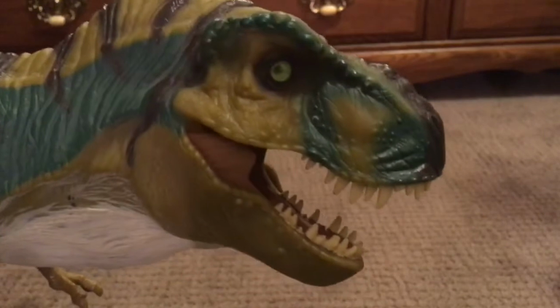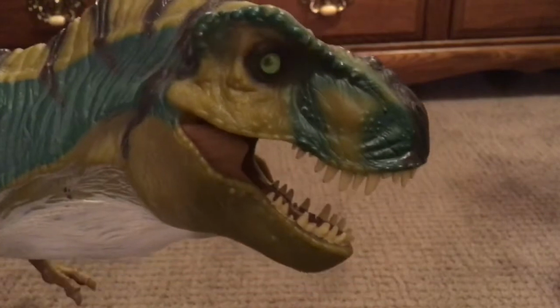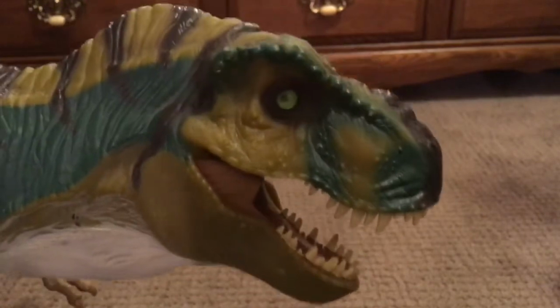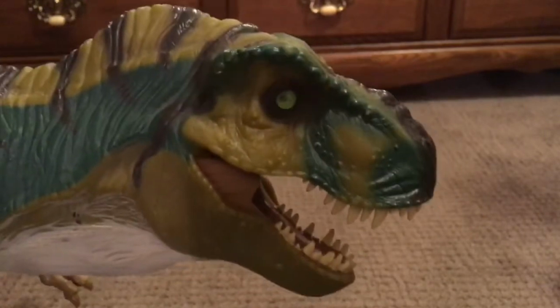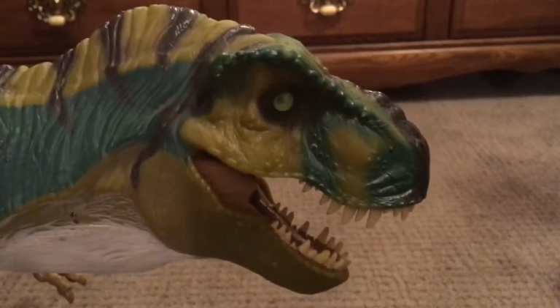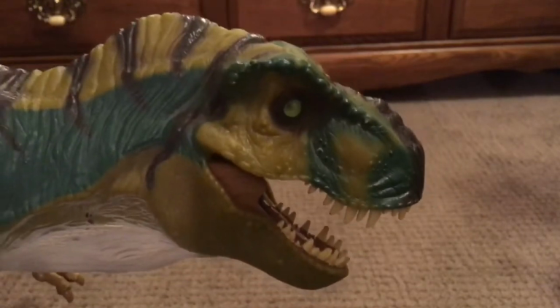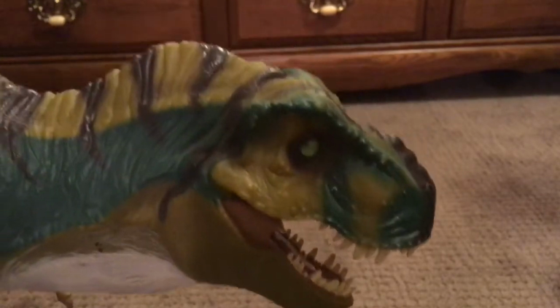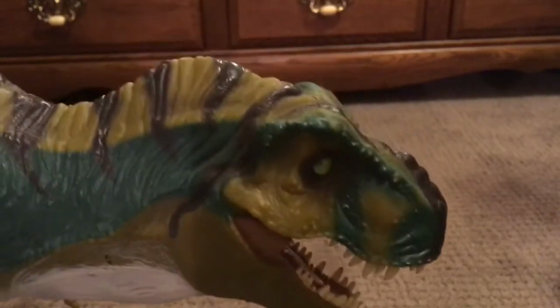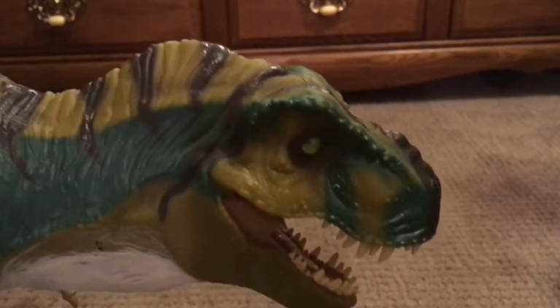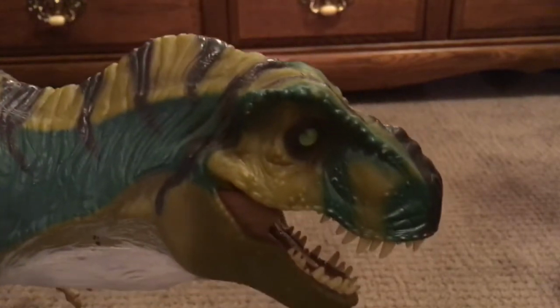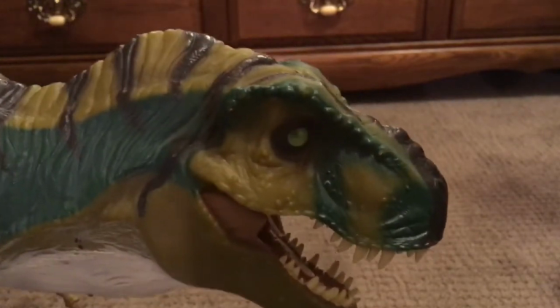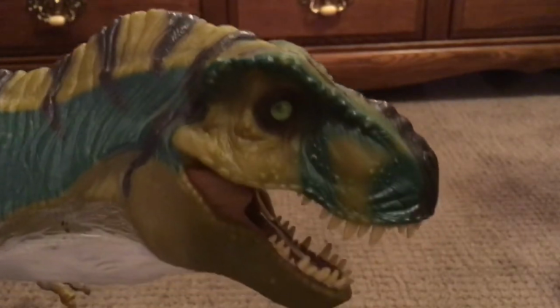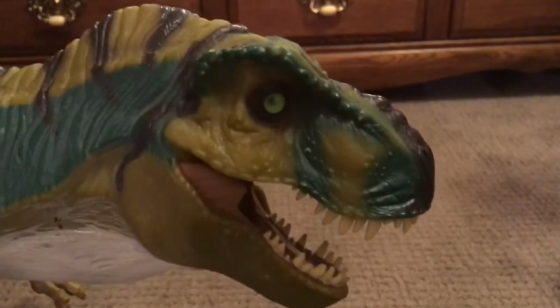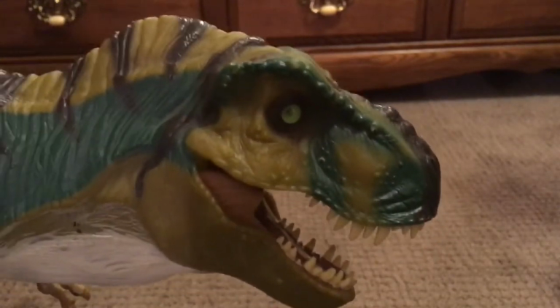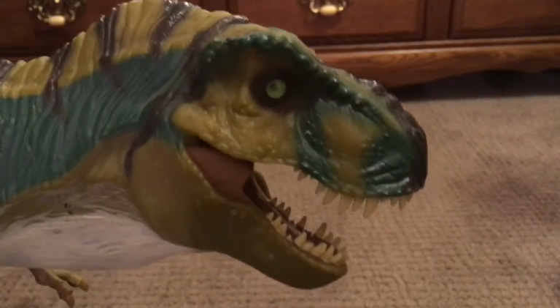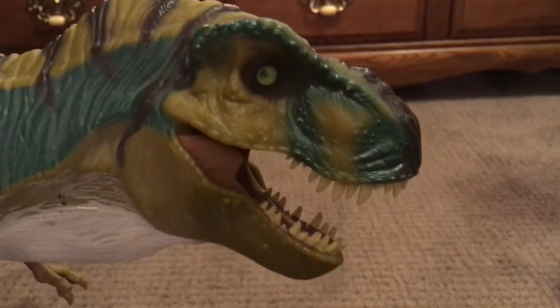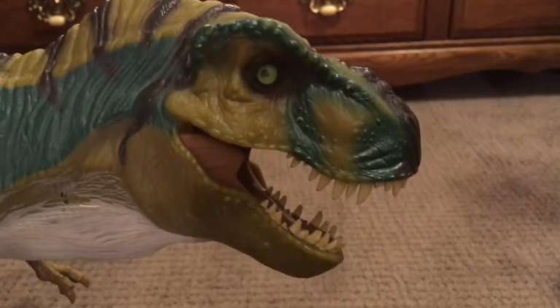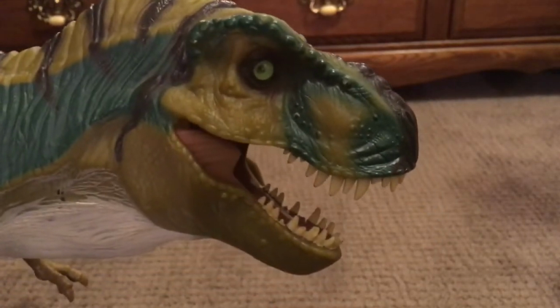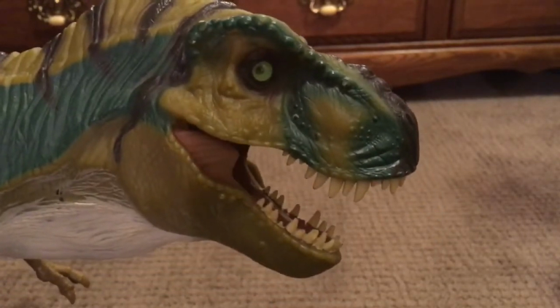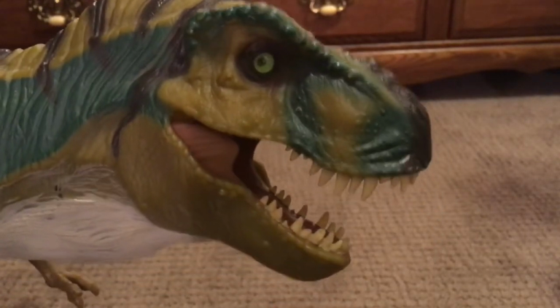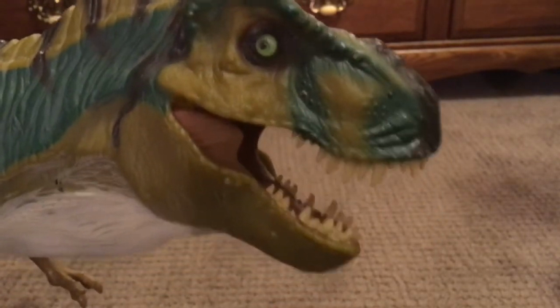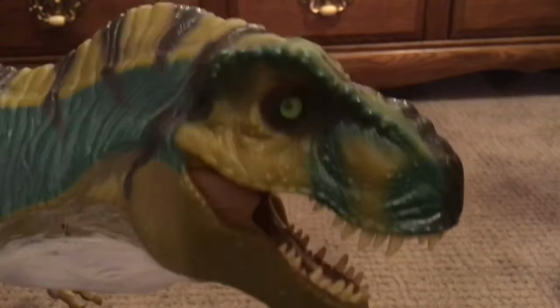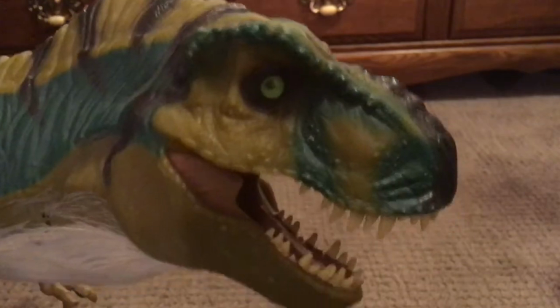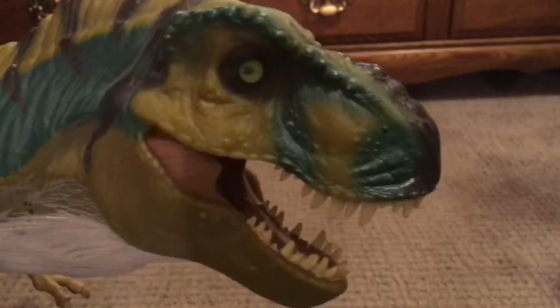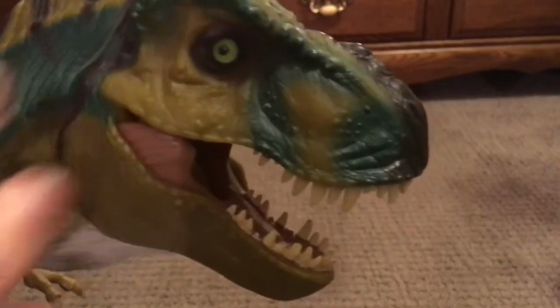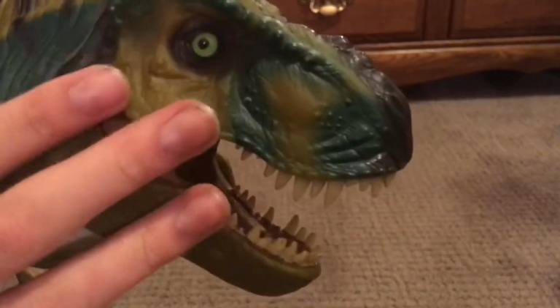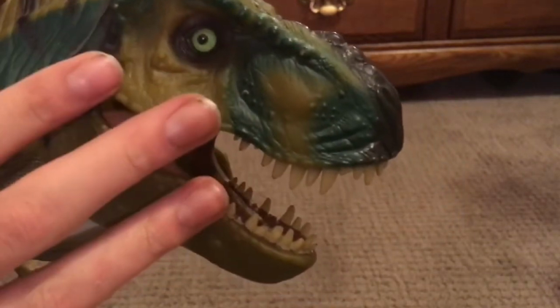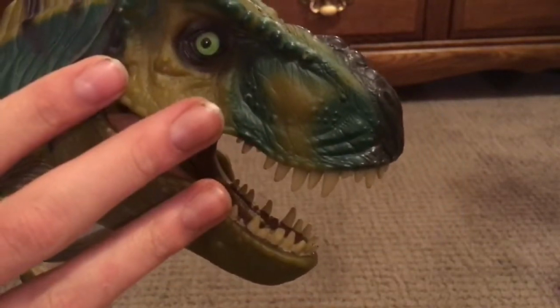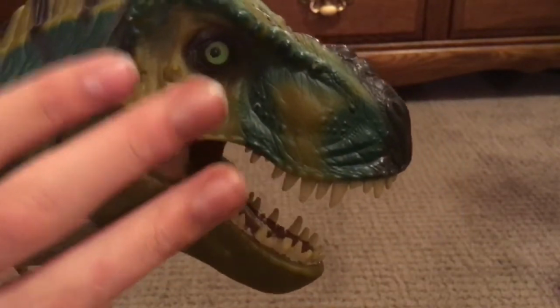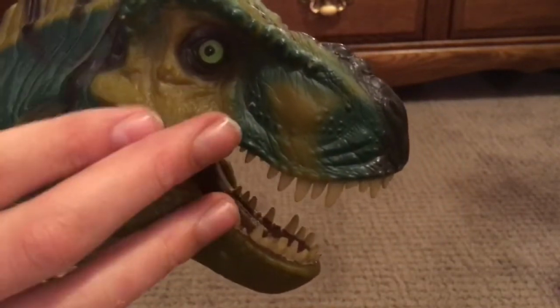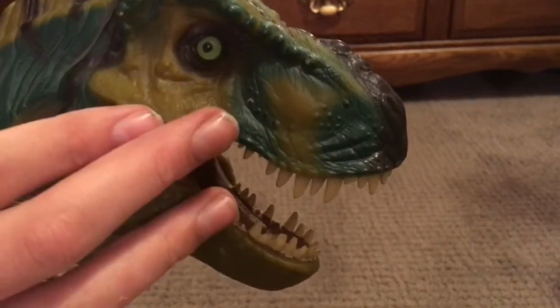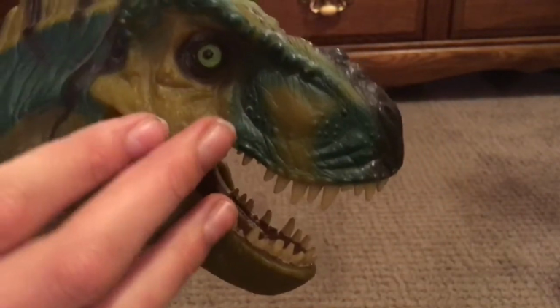With the remaining twenty dollars I bought some Kong Skull Island toys, which I'll probably be reviewing pretty soon. Anyway, let's move on to the actual toy.